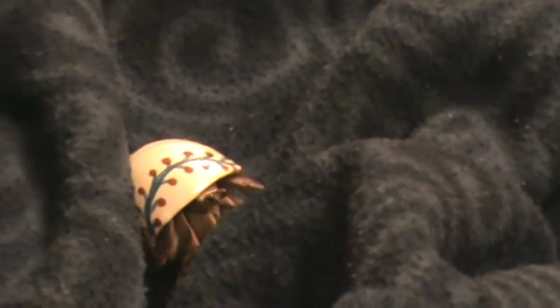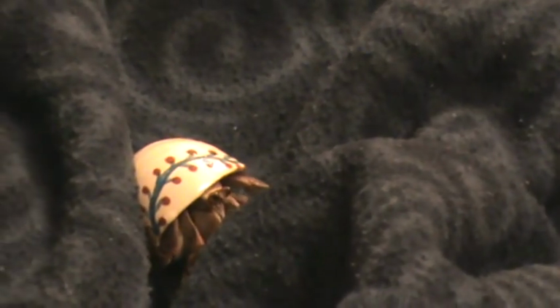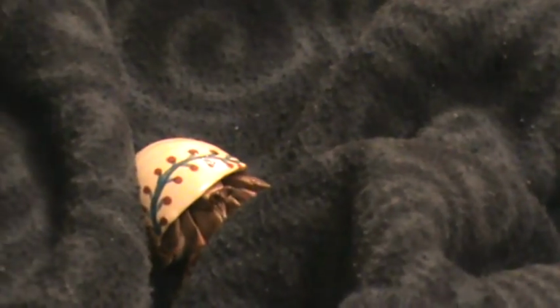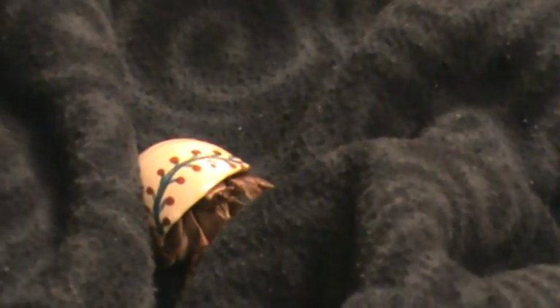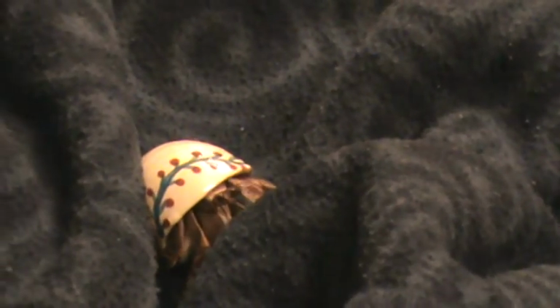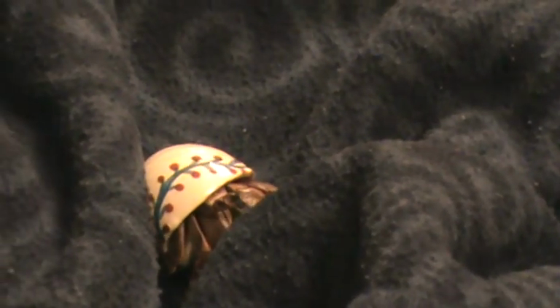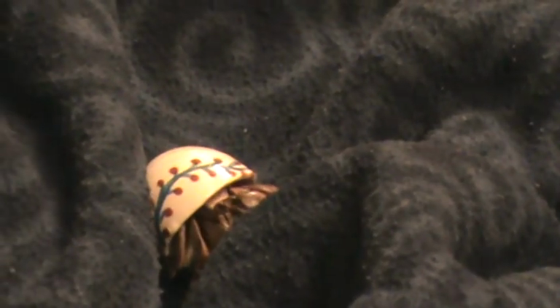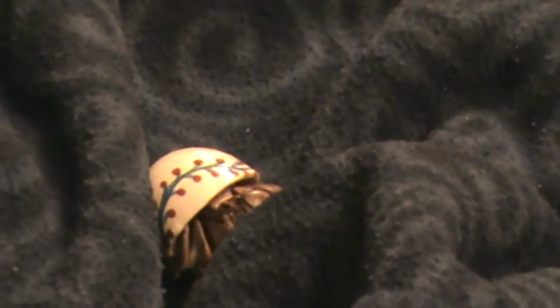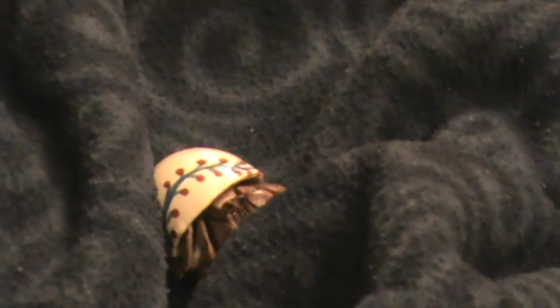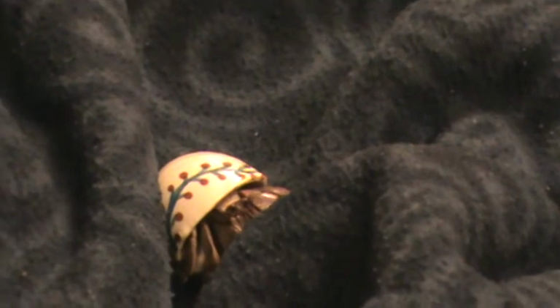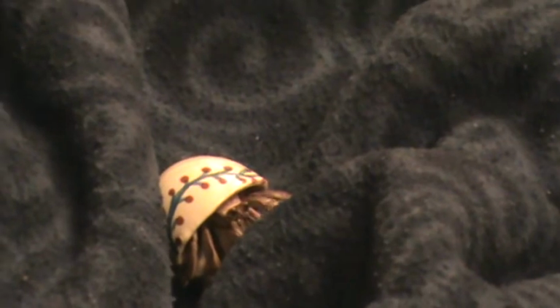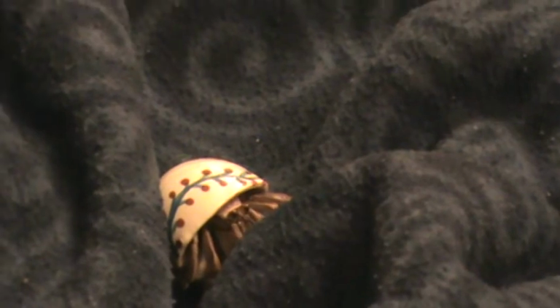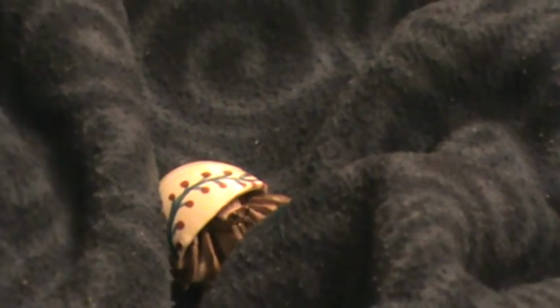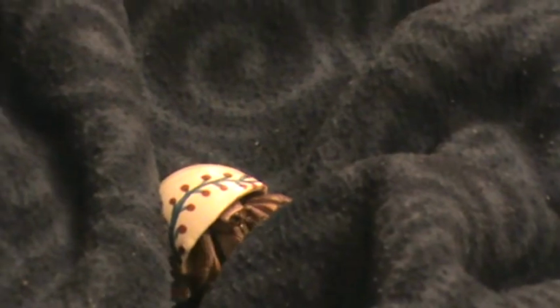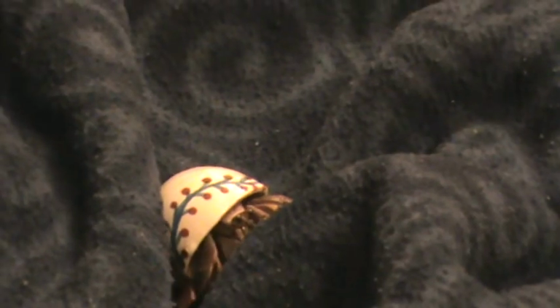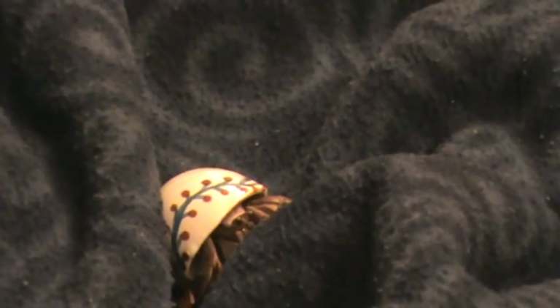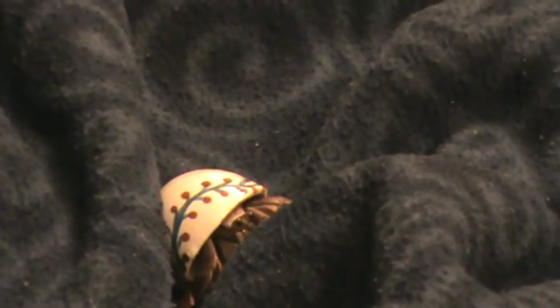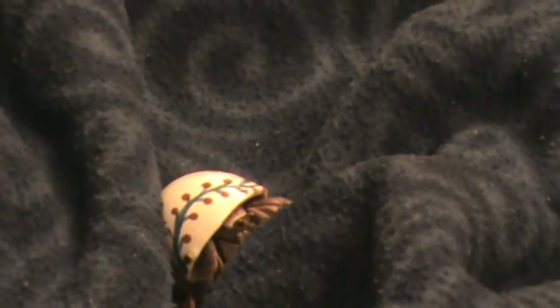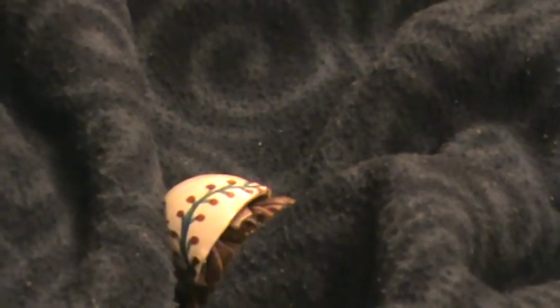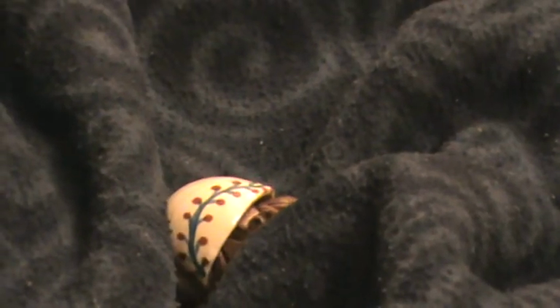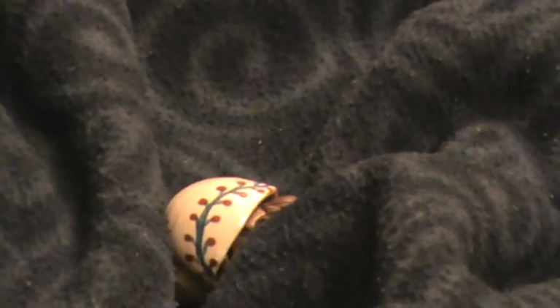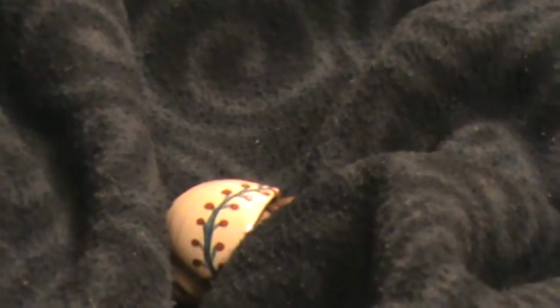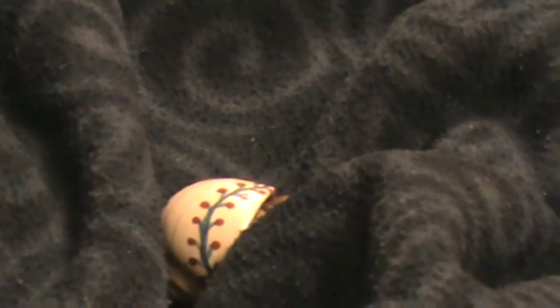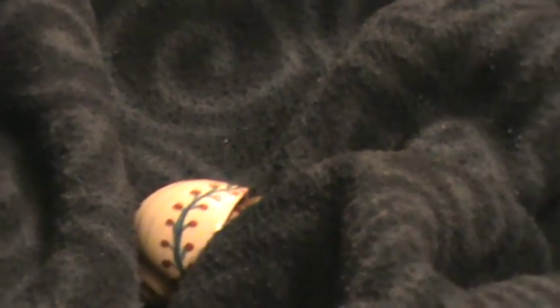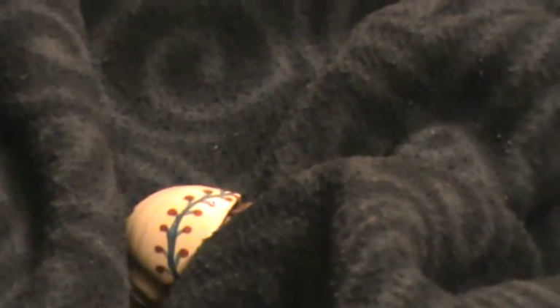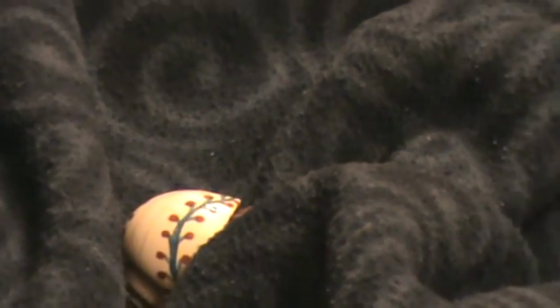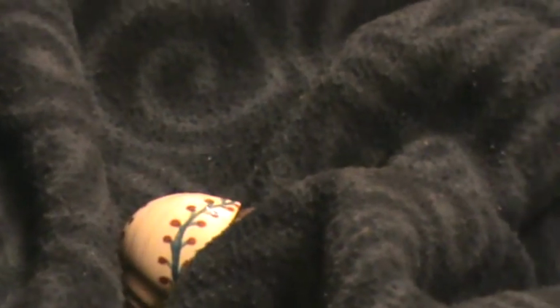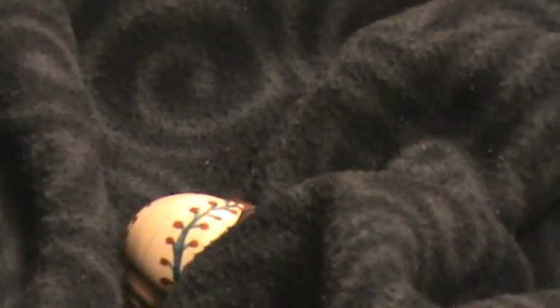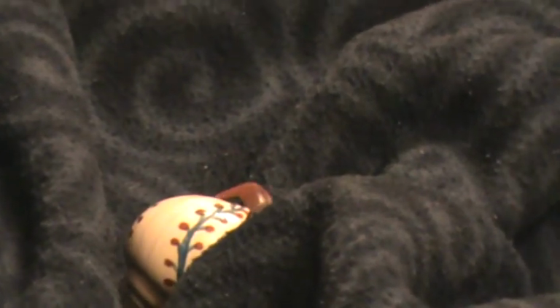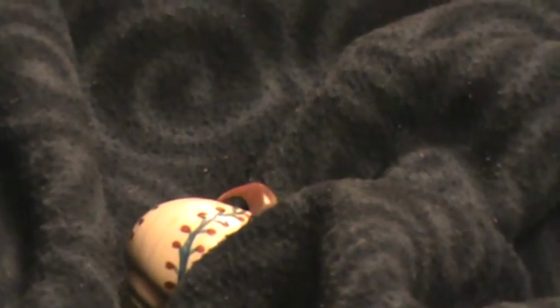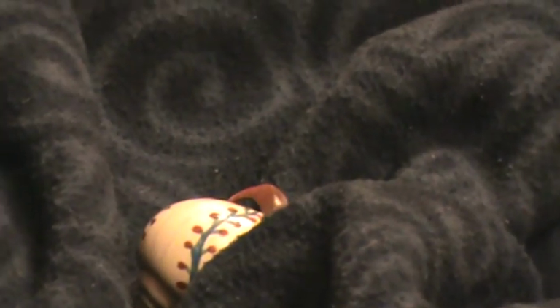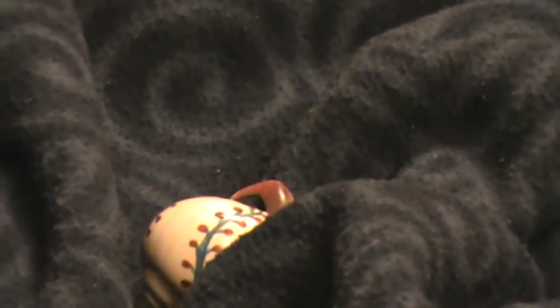The Hermit Crab needs a moist environment. However, if left in water, it will drown.